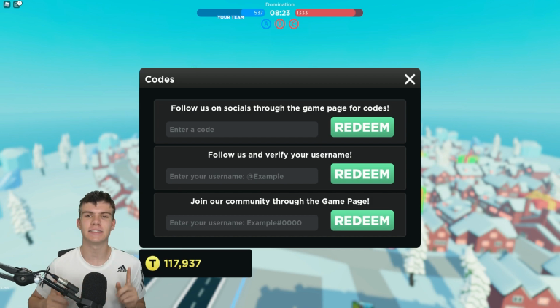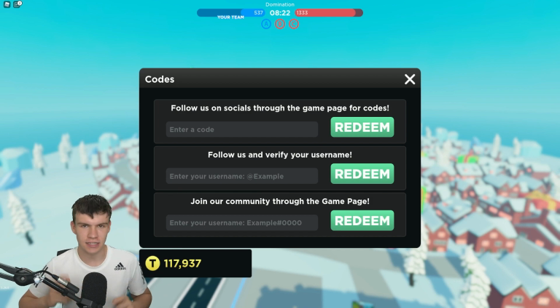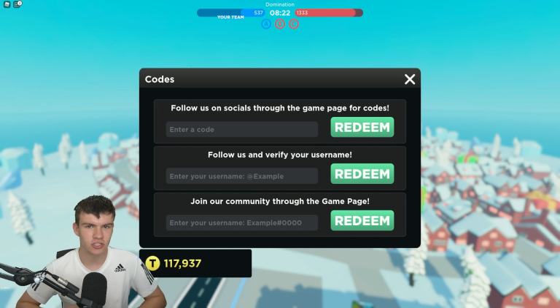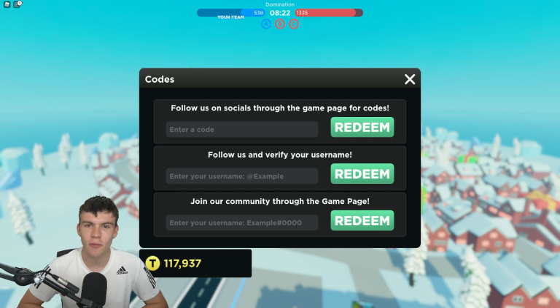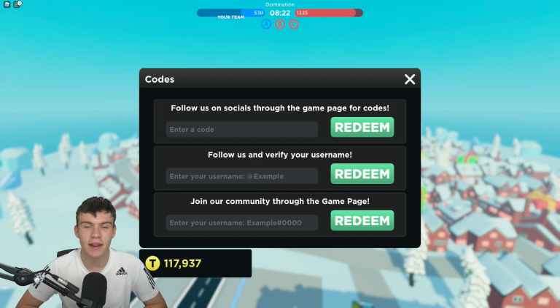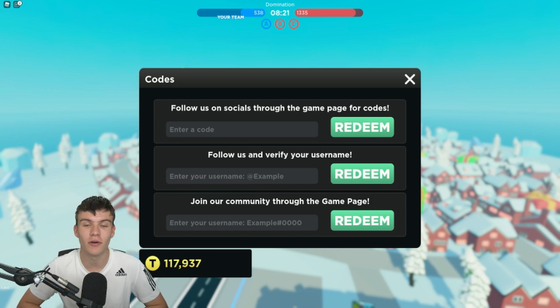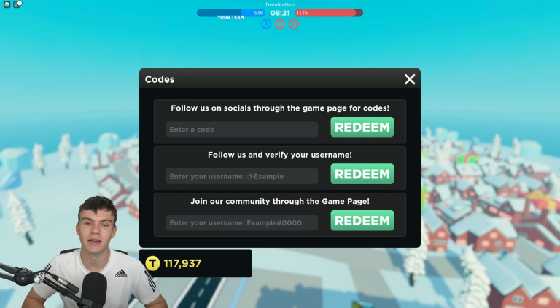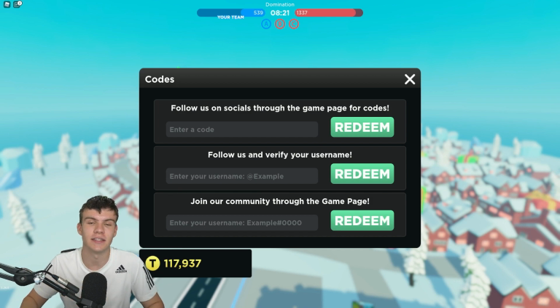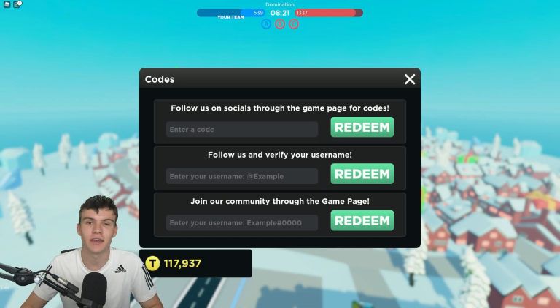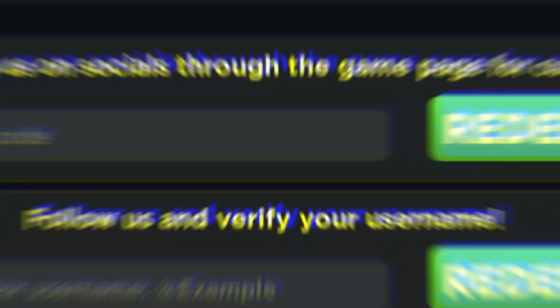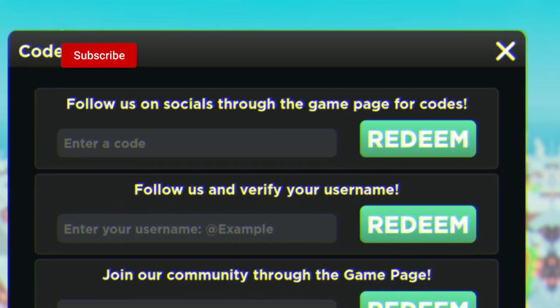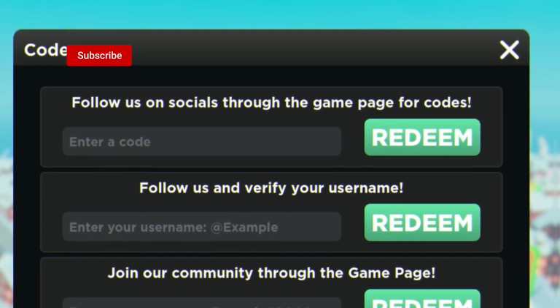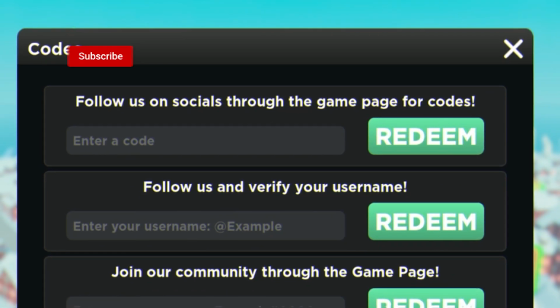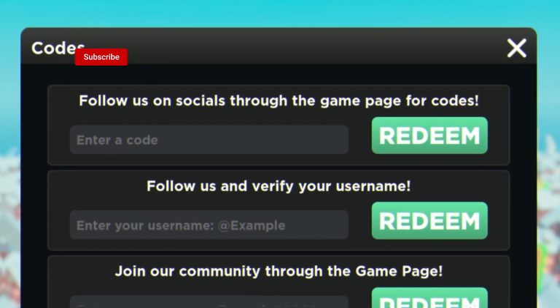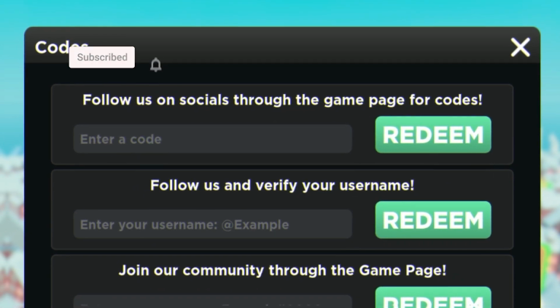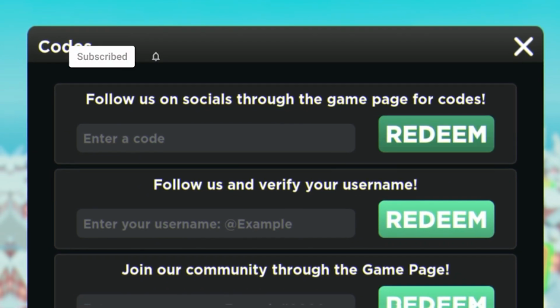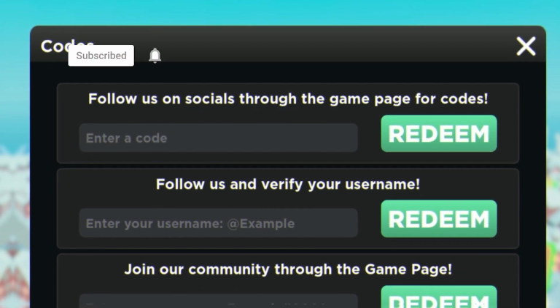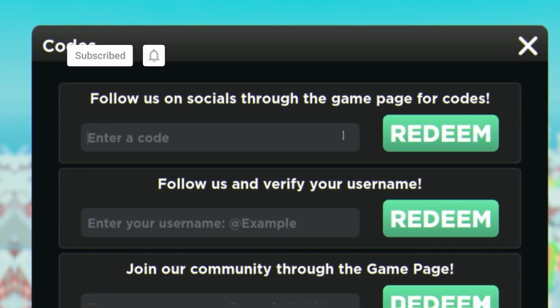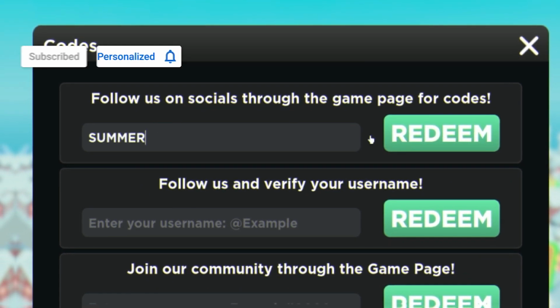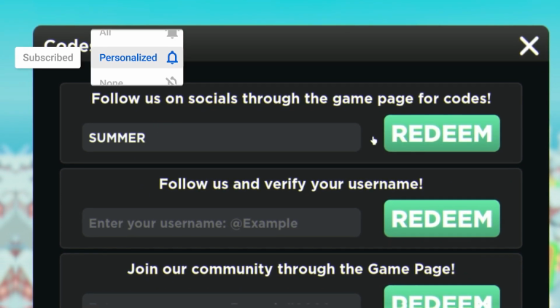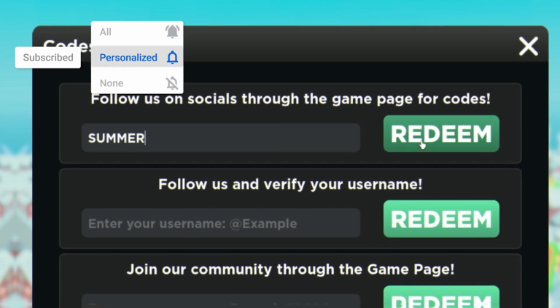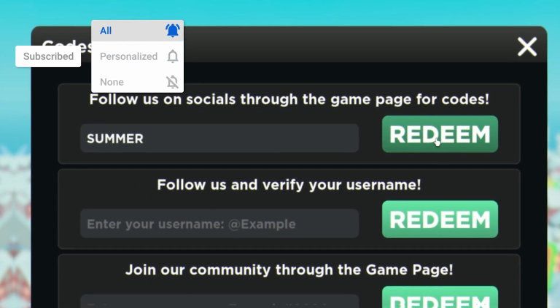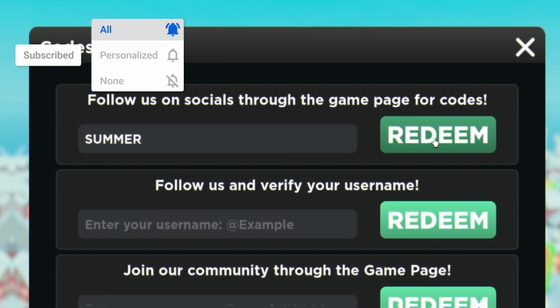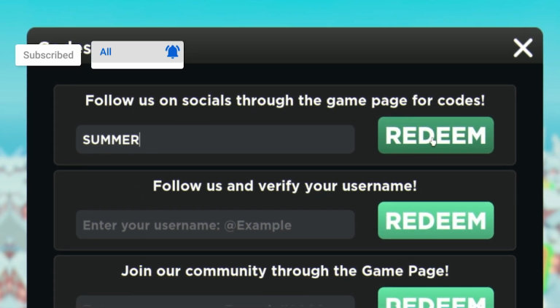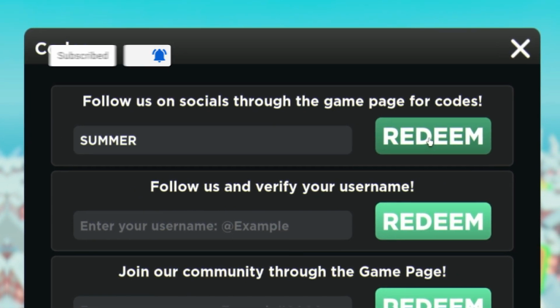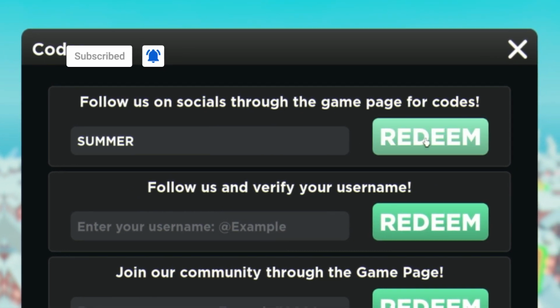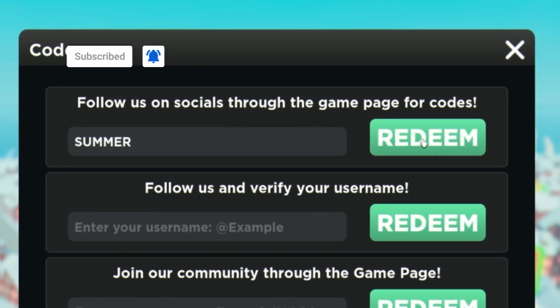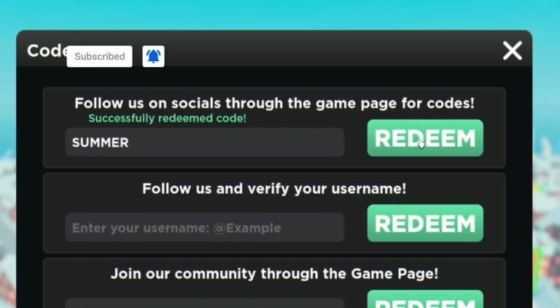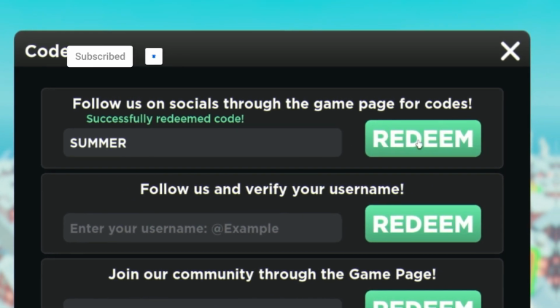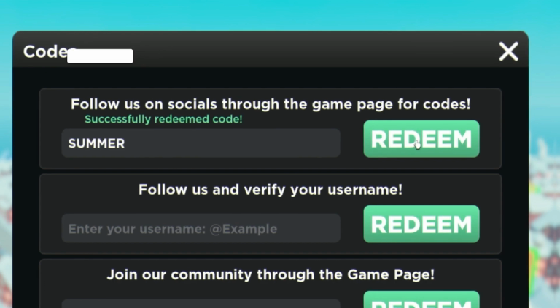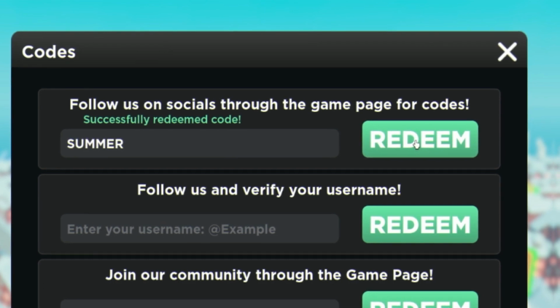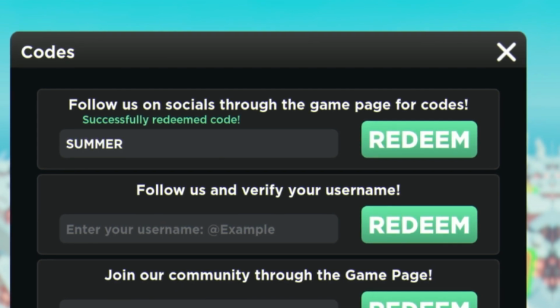The first code today is 'summer' — this is a new code. Click redeem and you'll get 50,000 tokens, which is awesome.